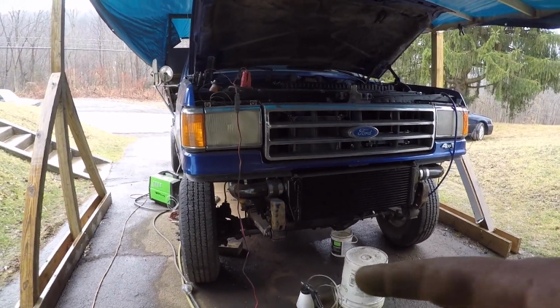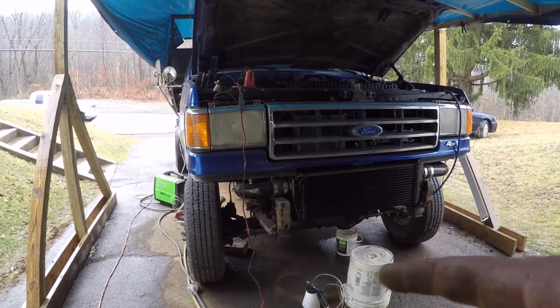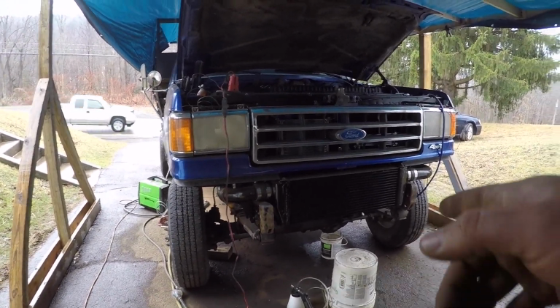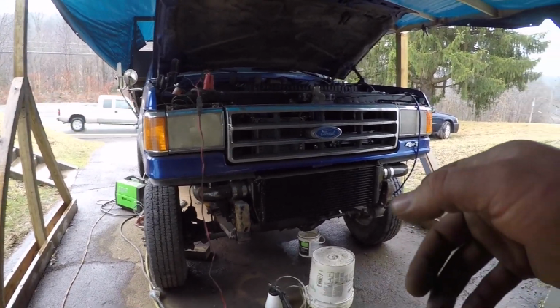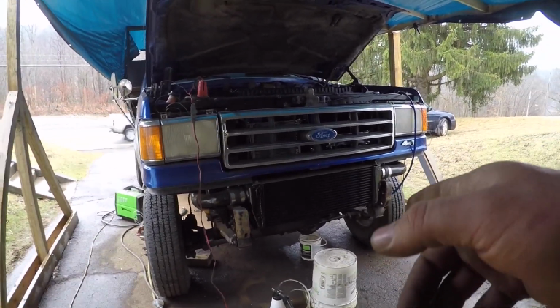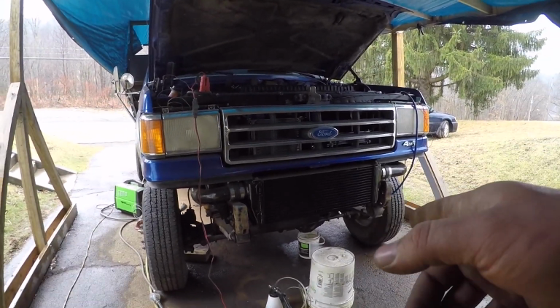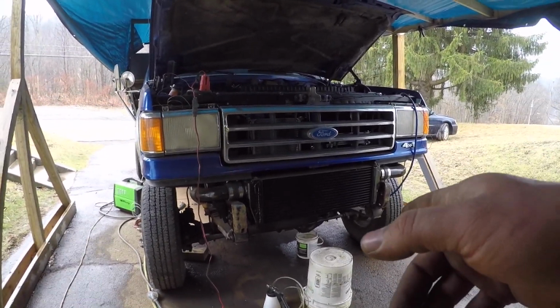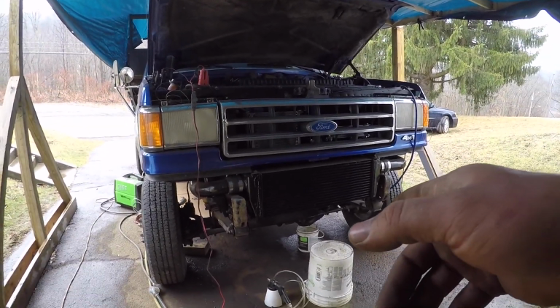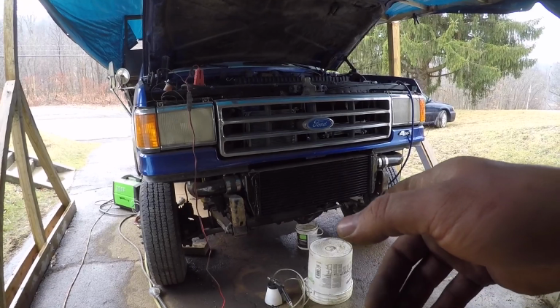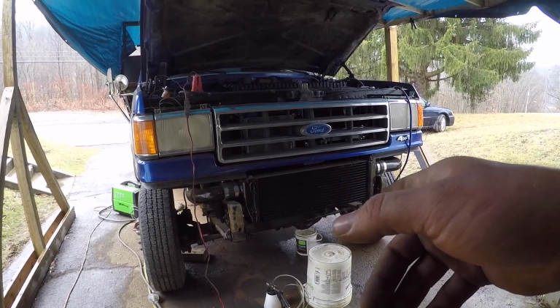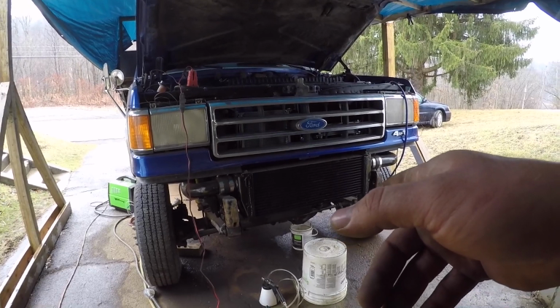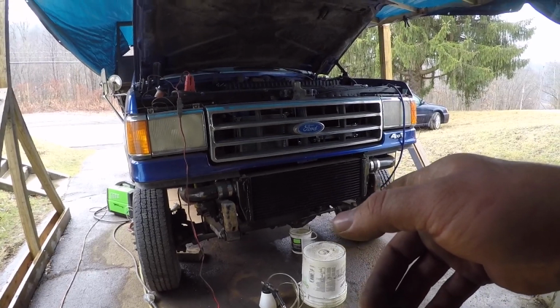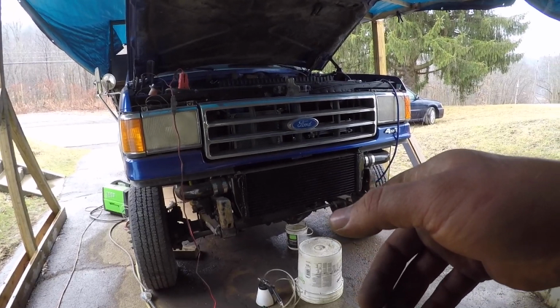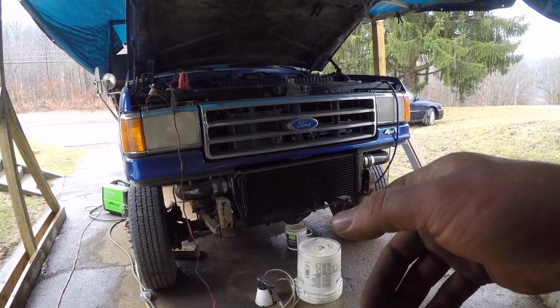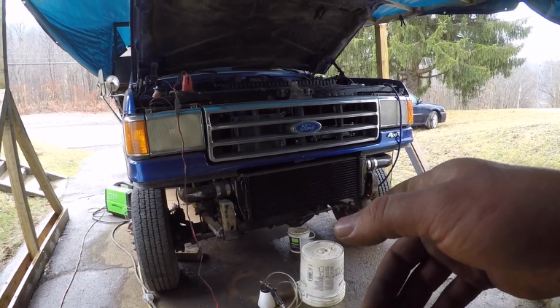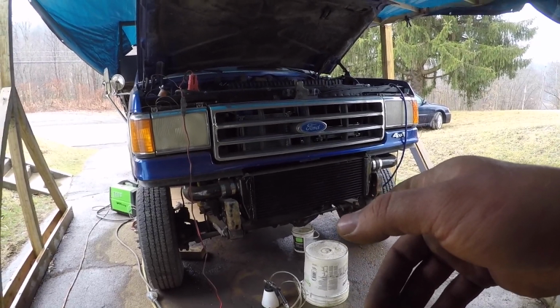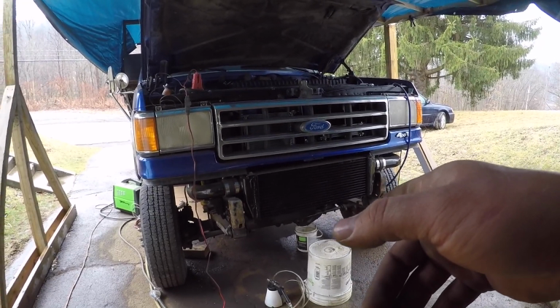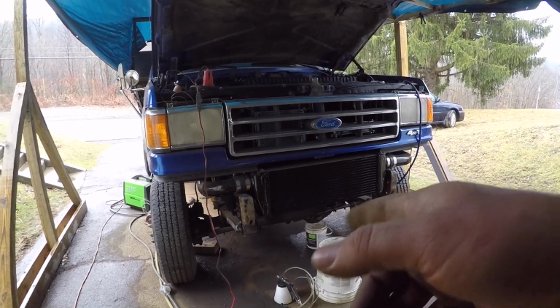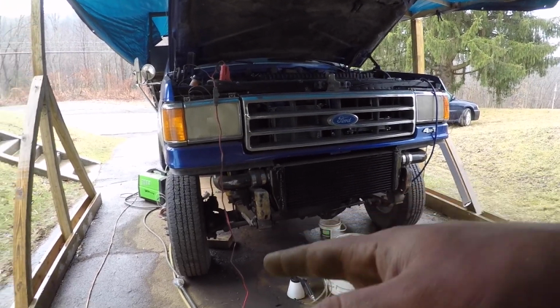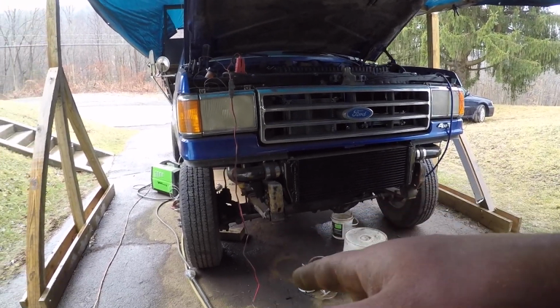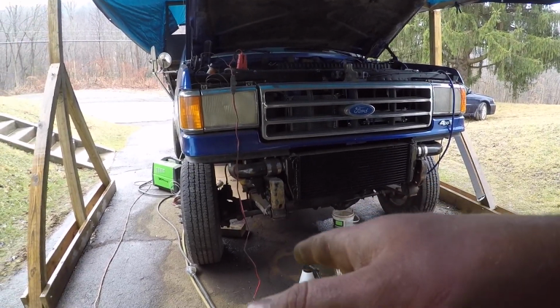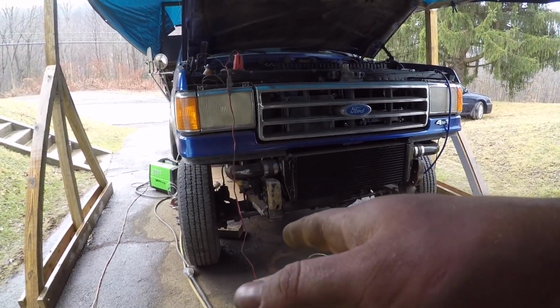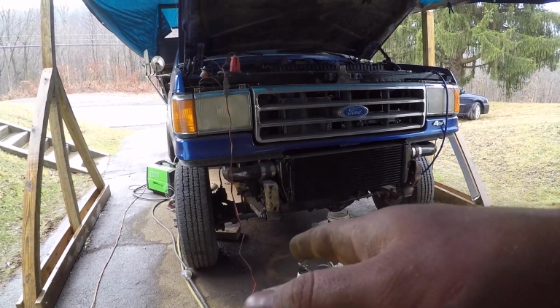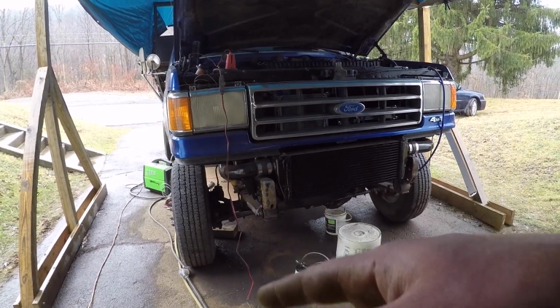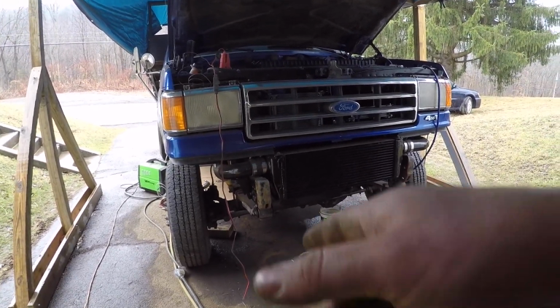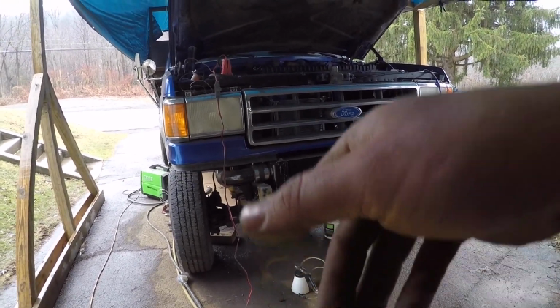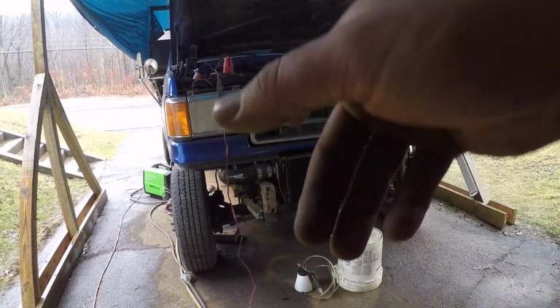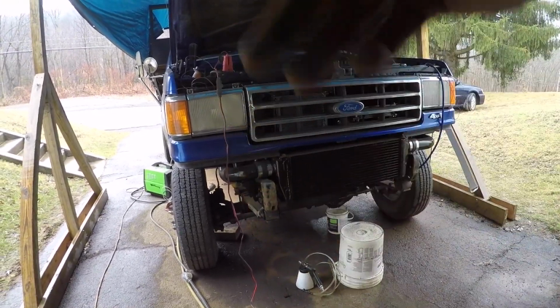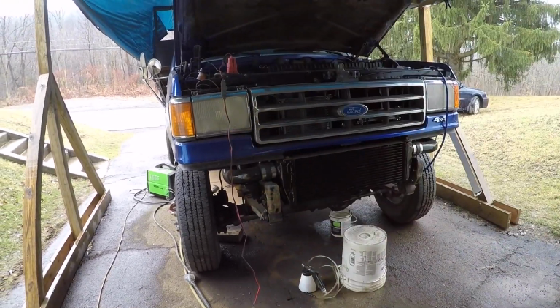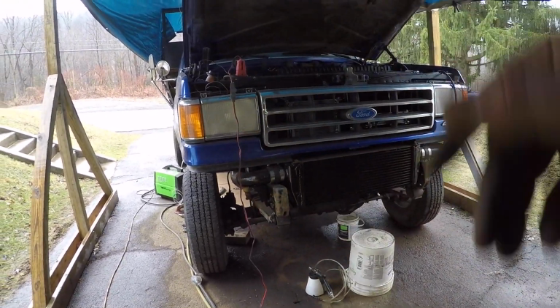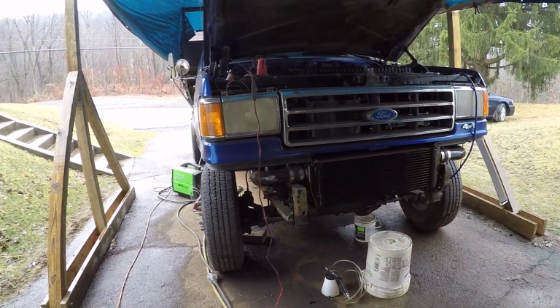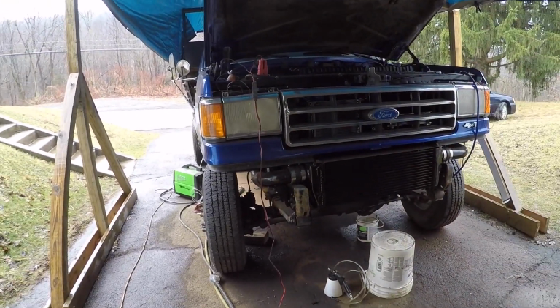We've got a steering fluid leak there and some coolant that started to push back out after I shut it down.